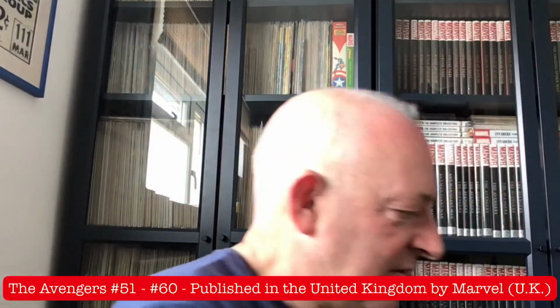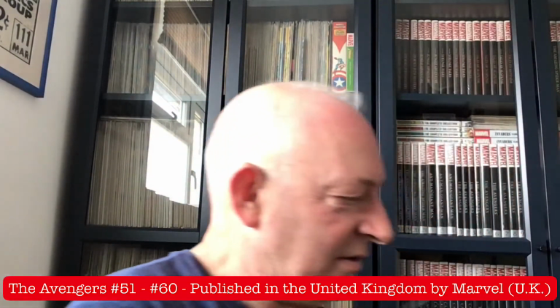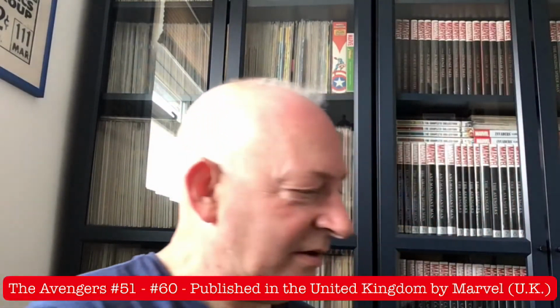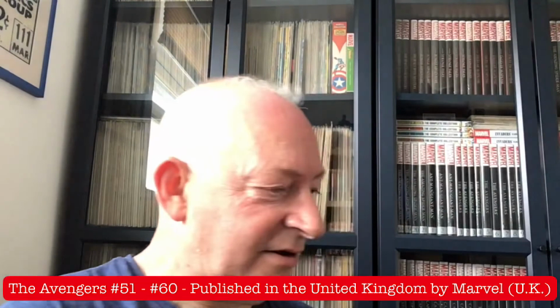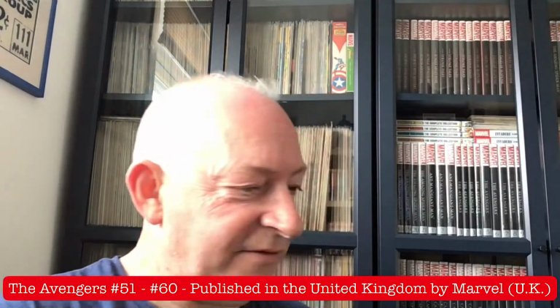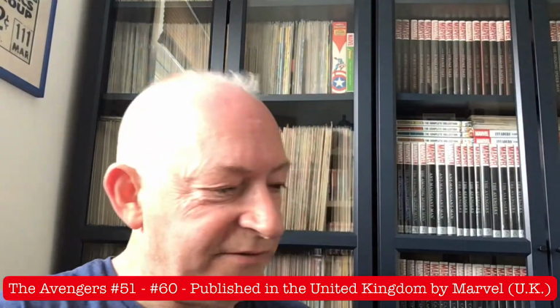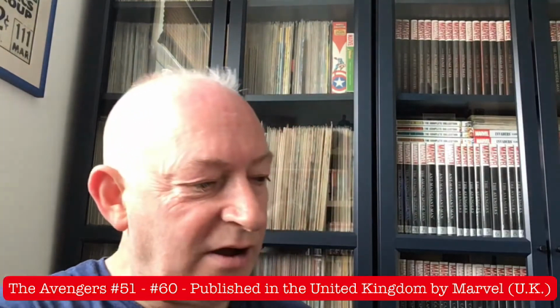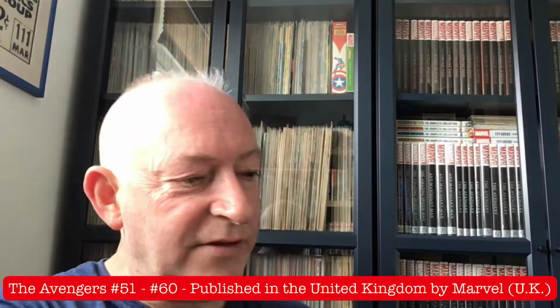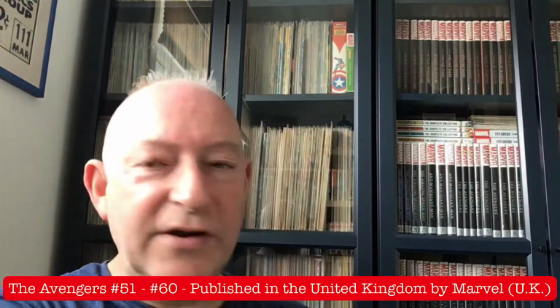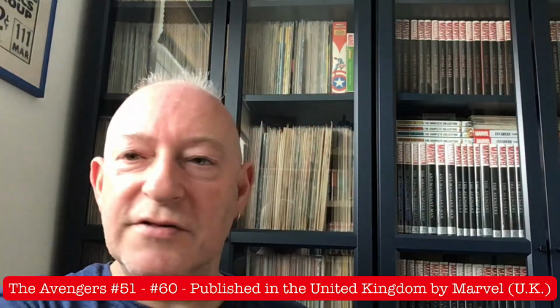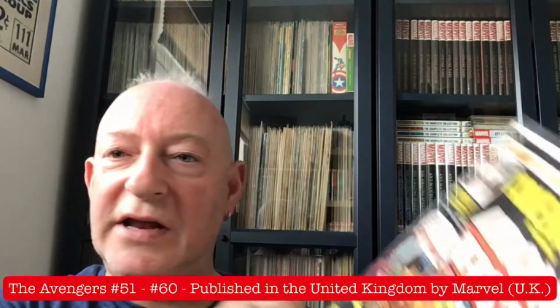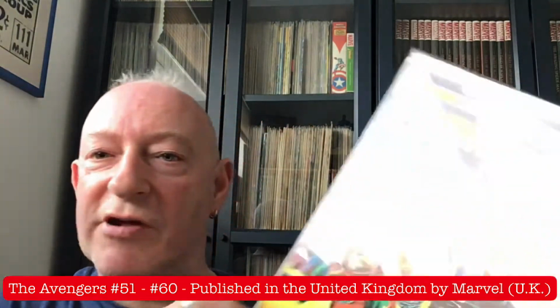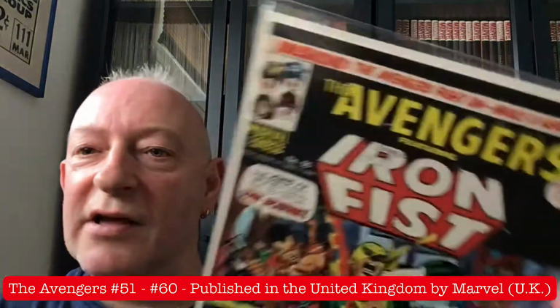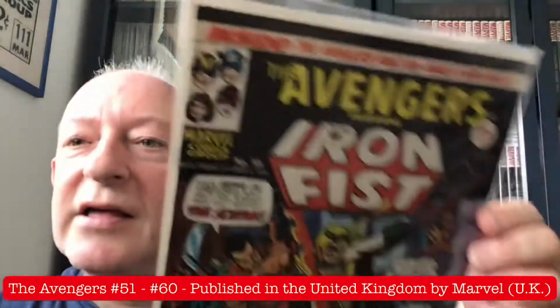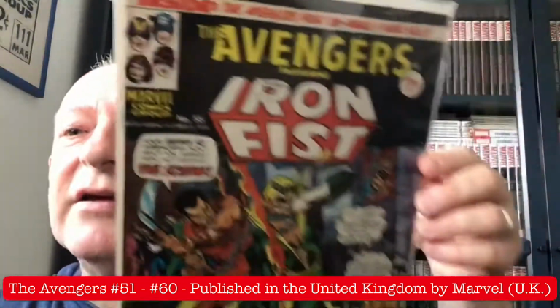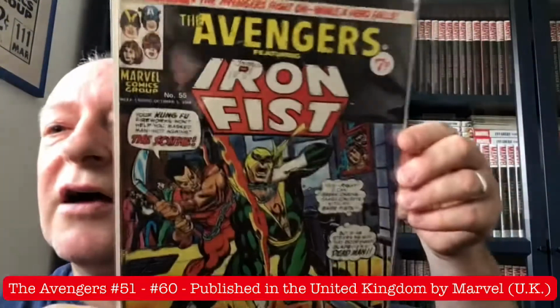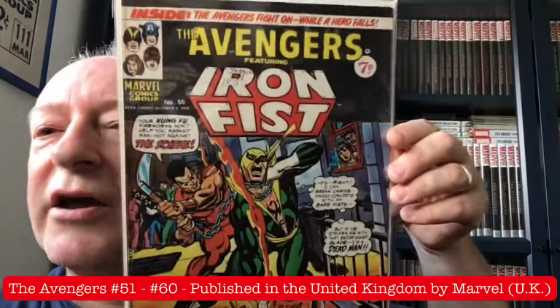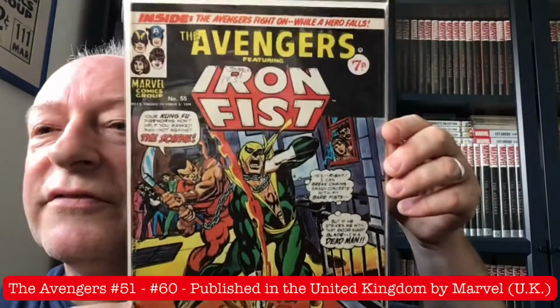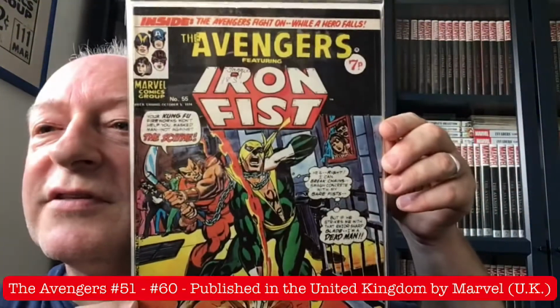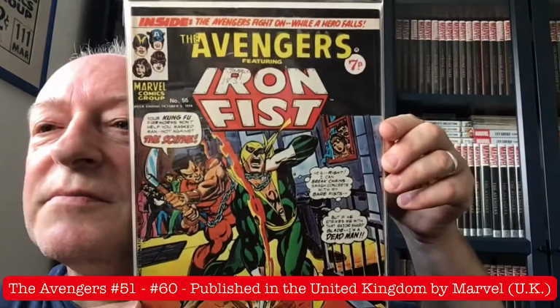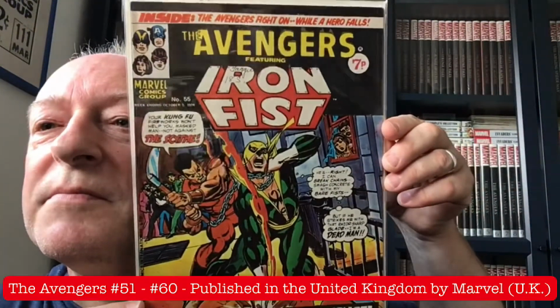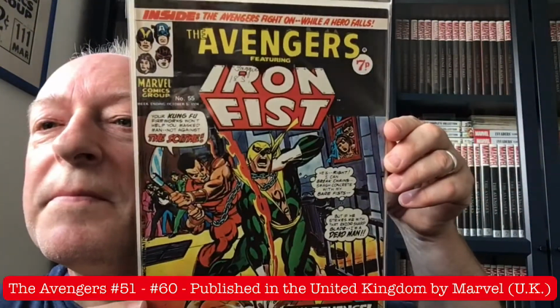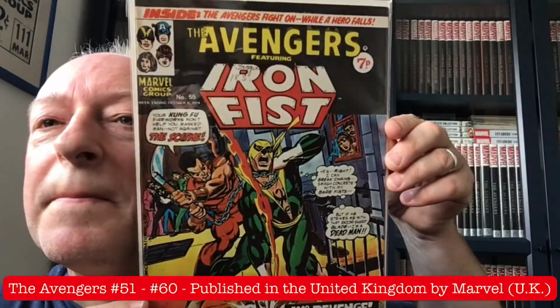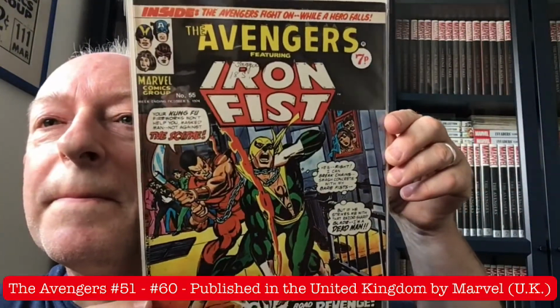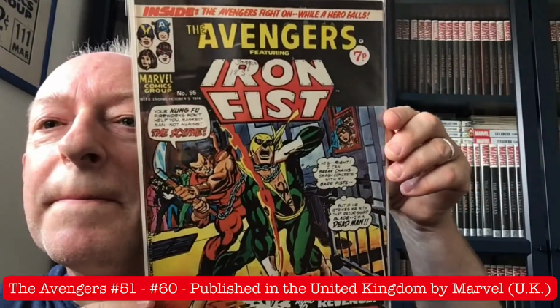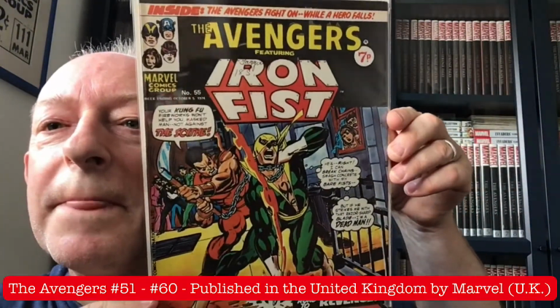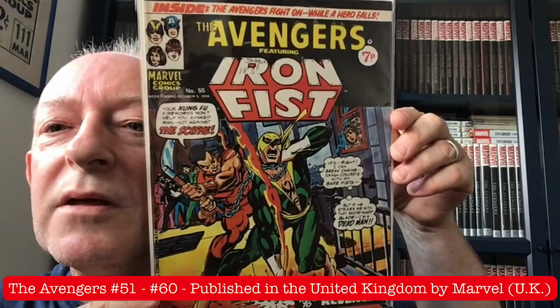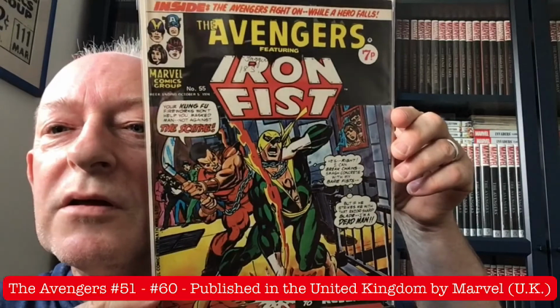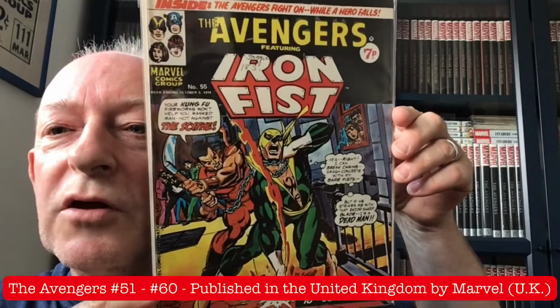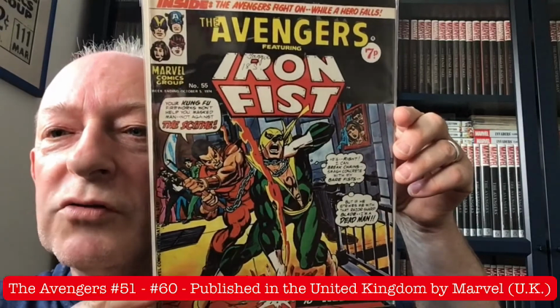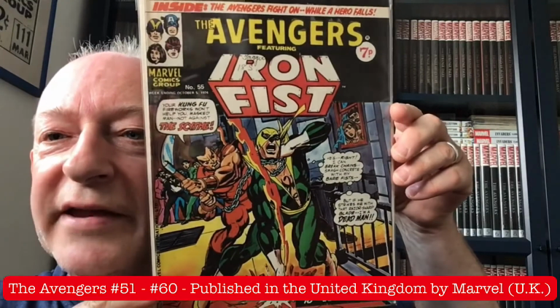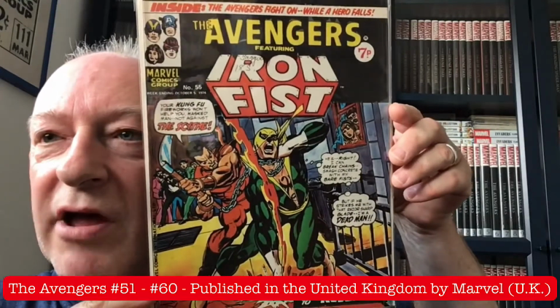And issue 55 — the Avengers featuring Iron Fist. Good old Danny Rand.